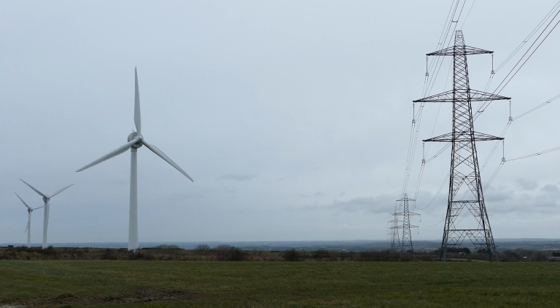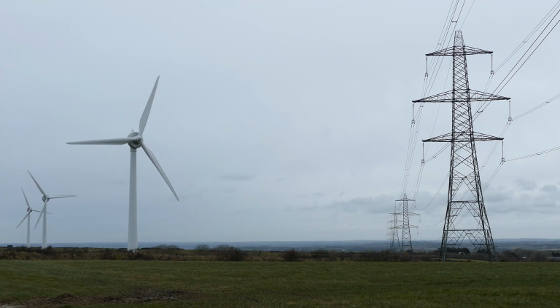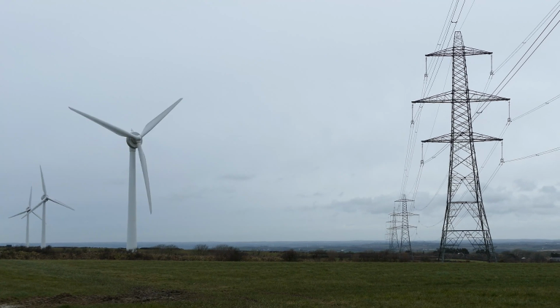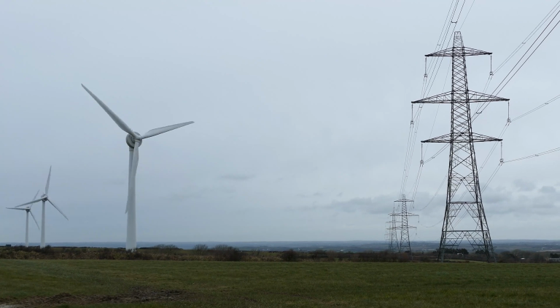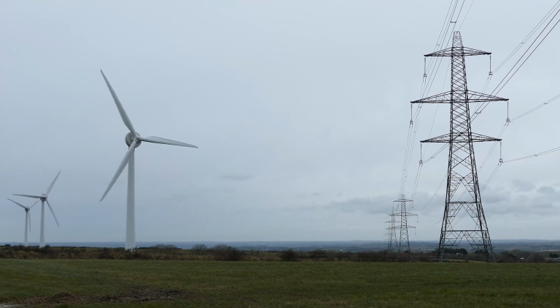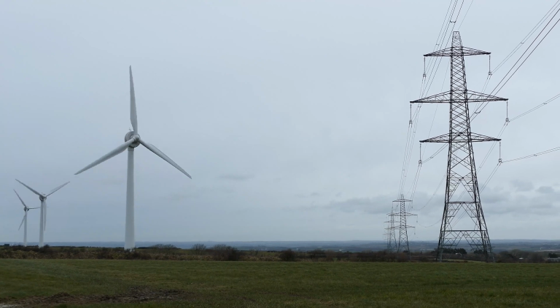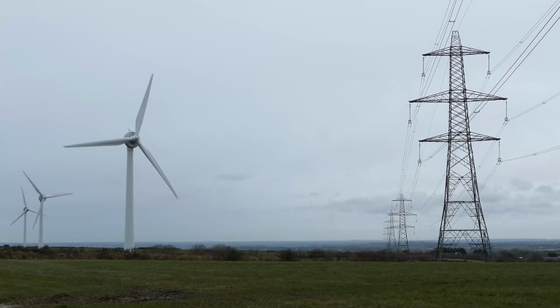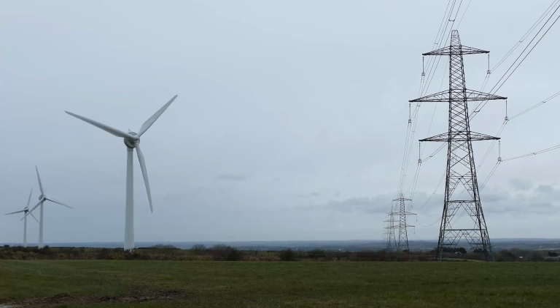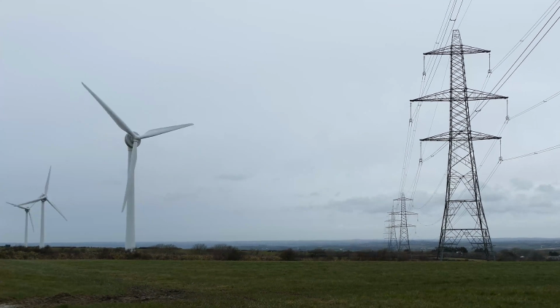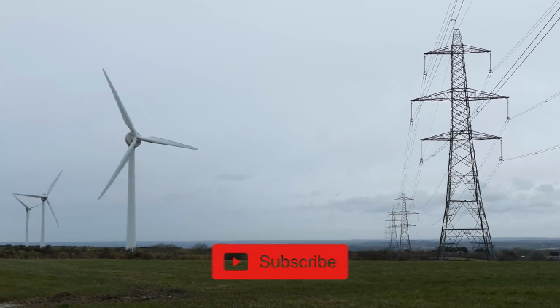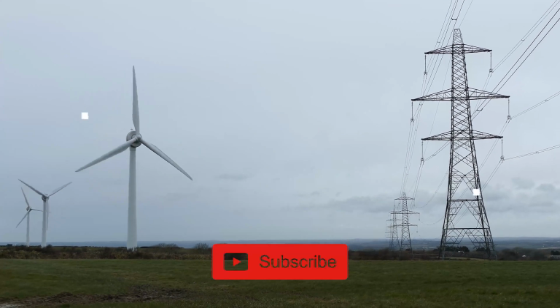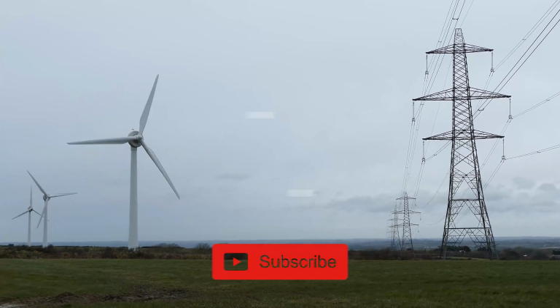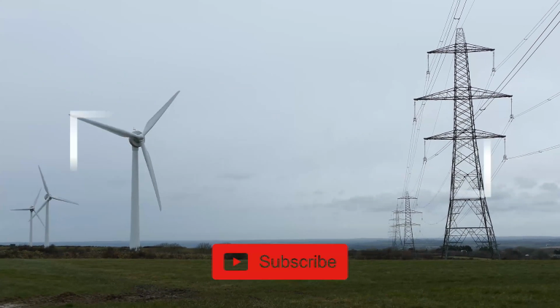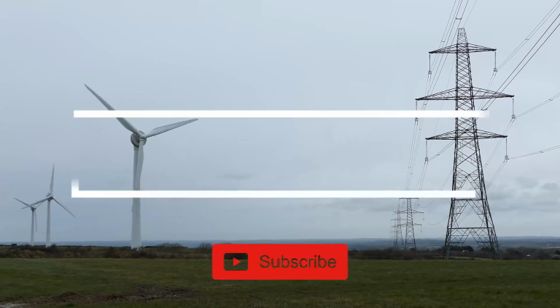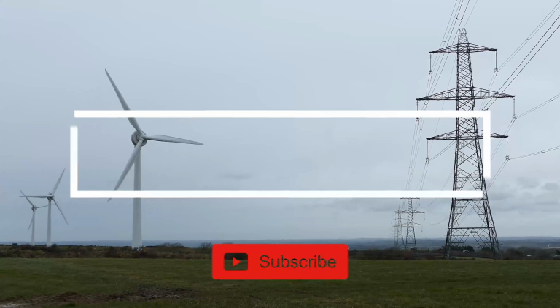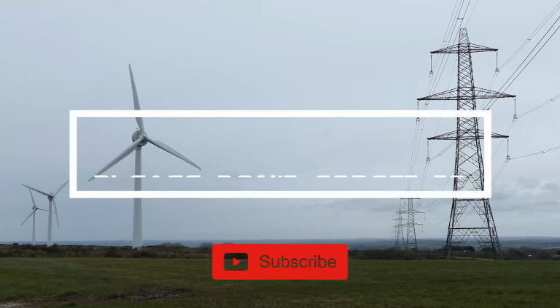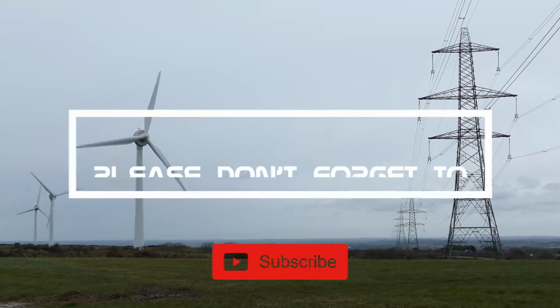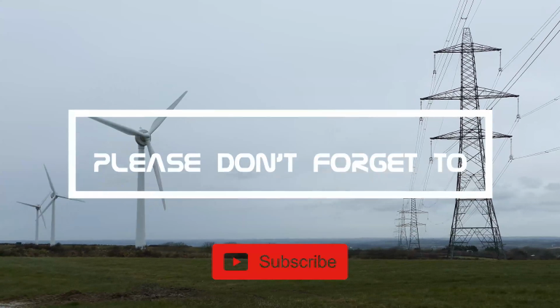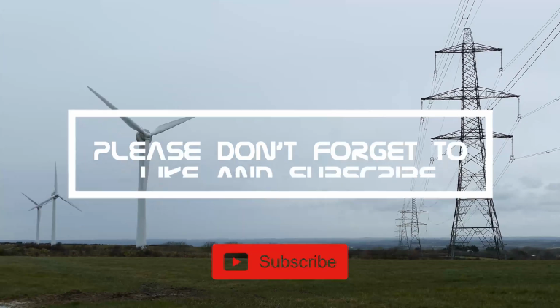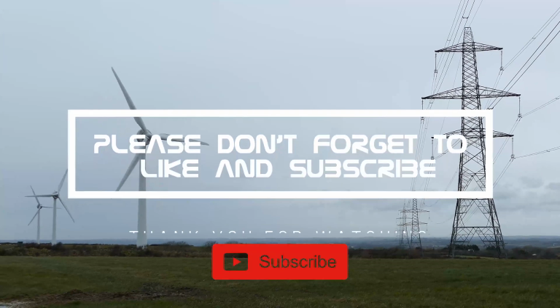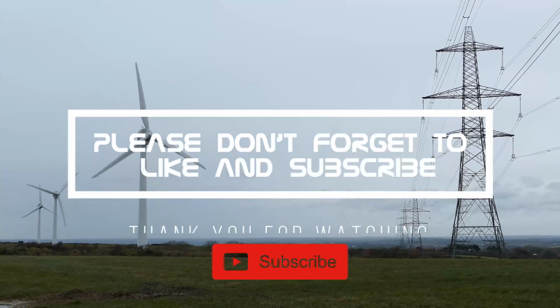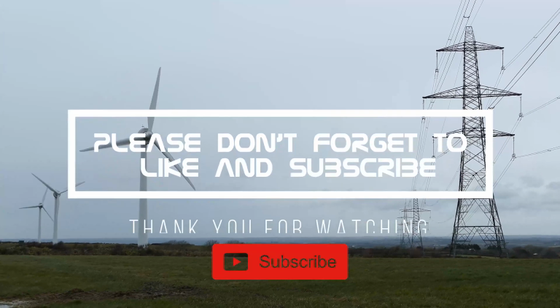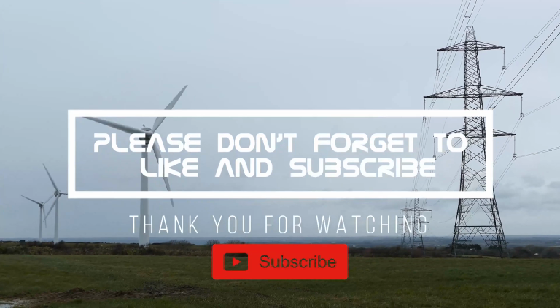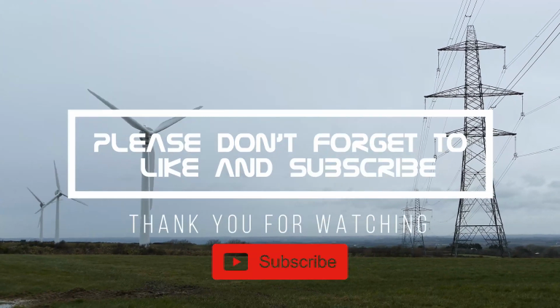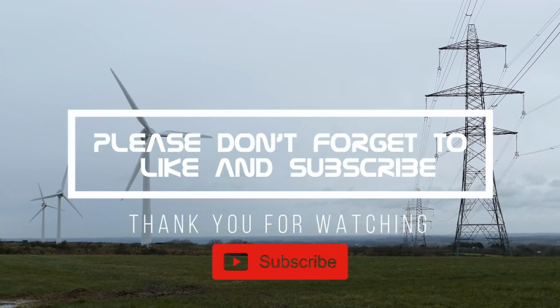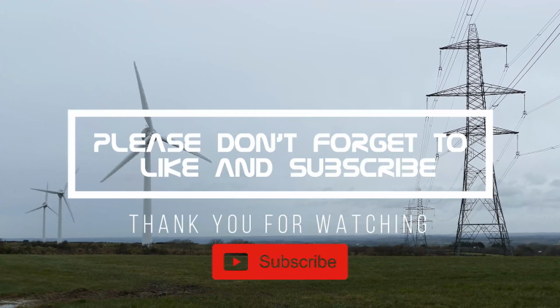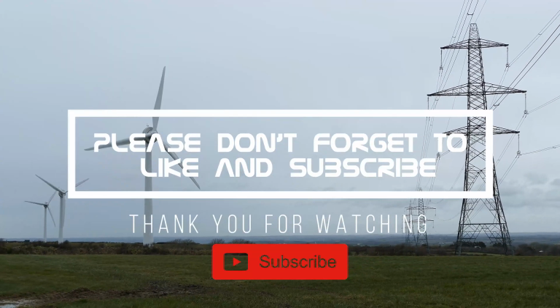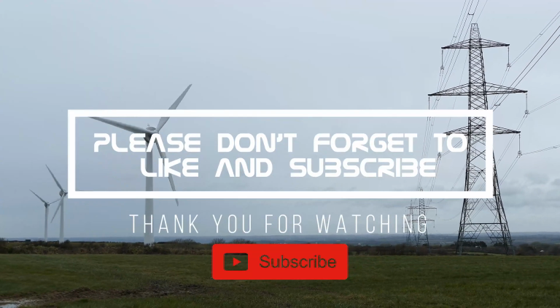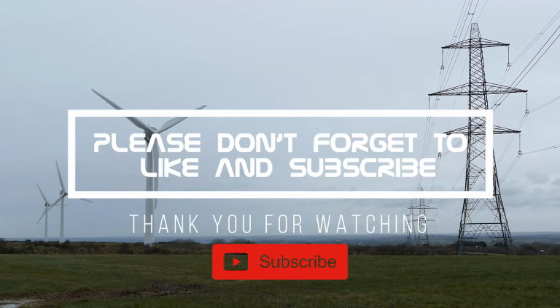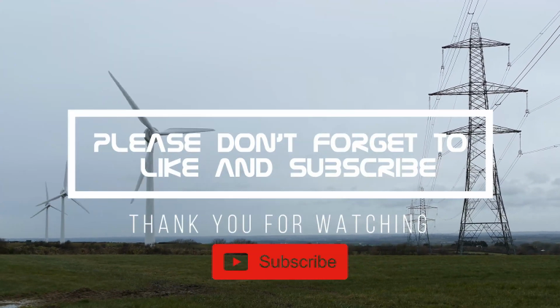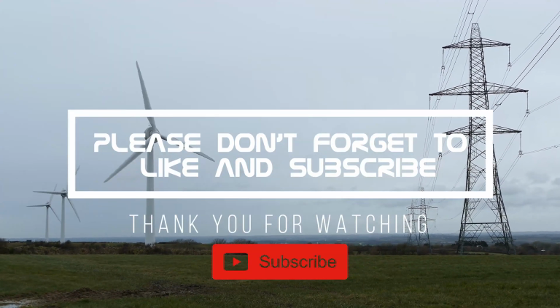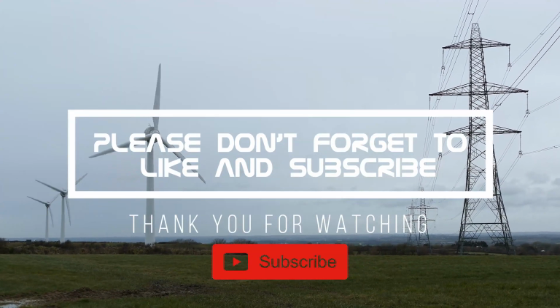If you enjoyed watching this video, please don't forget to like and subscribe. Comment down below and thank you for watching.